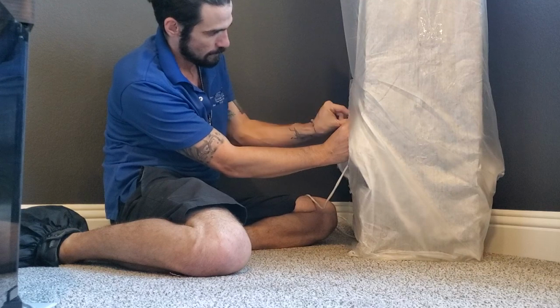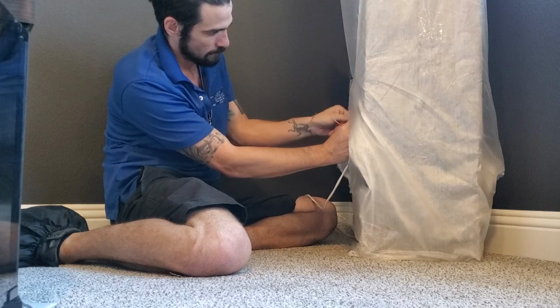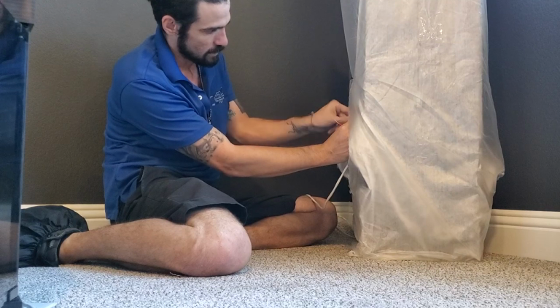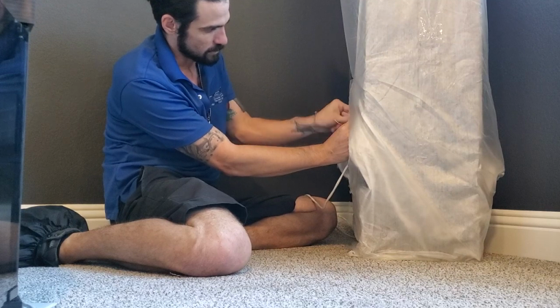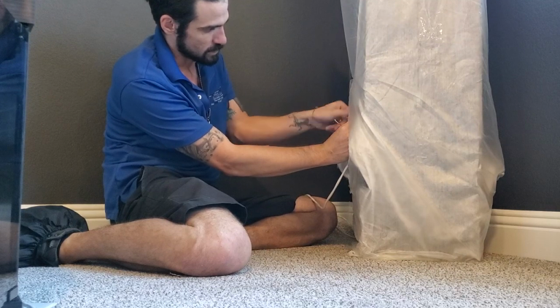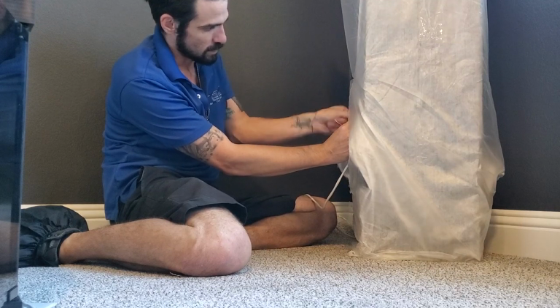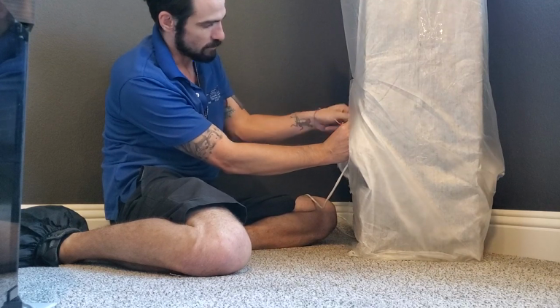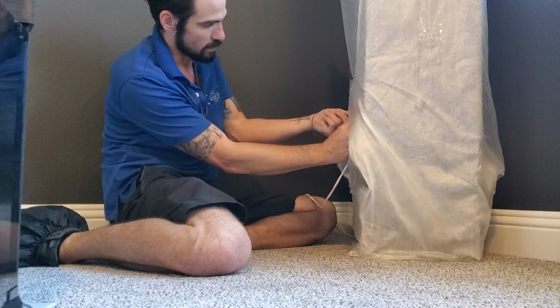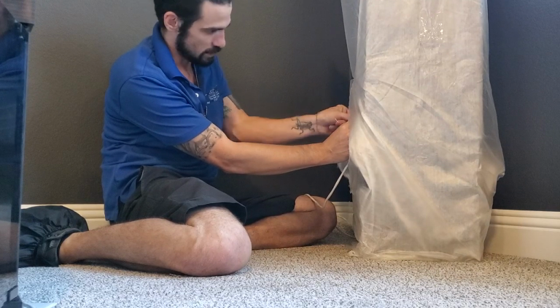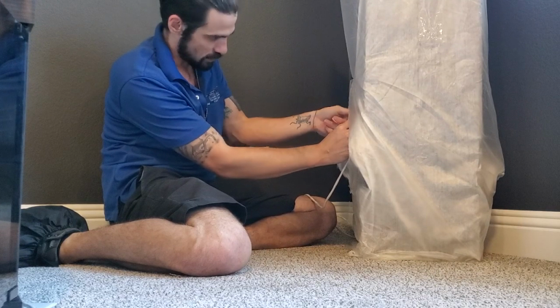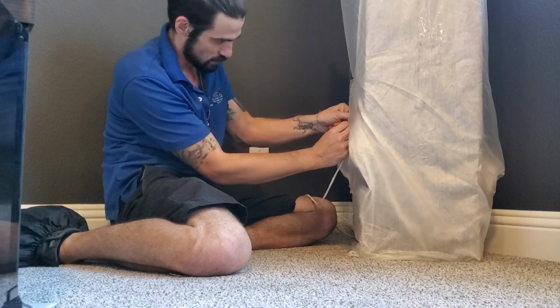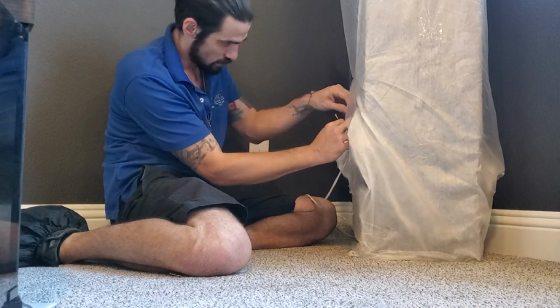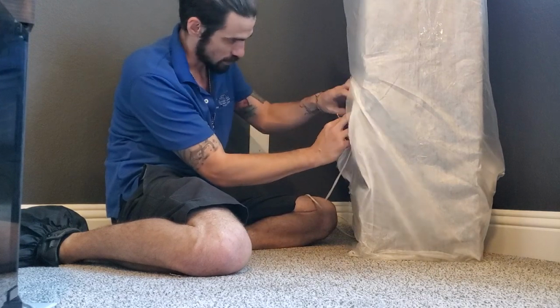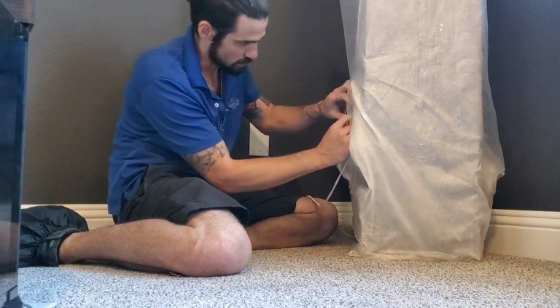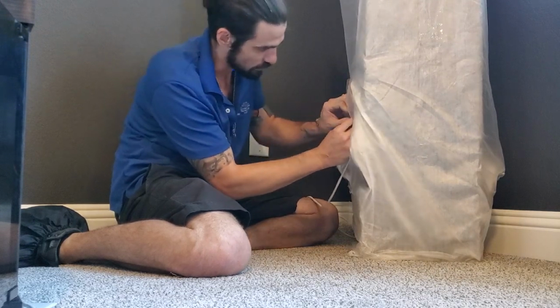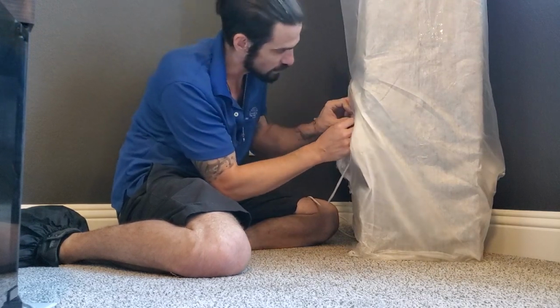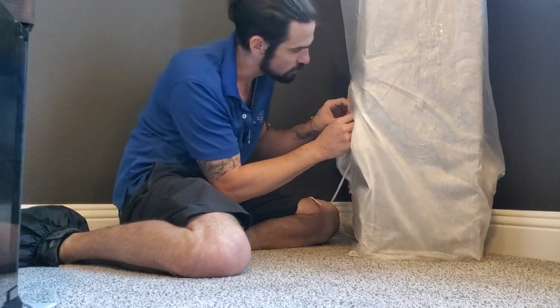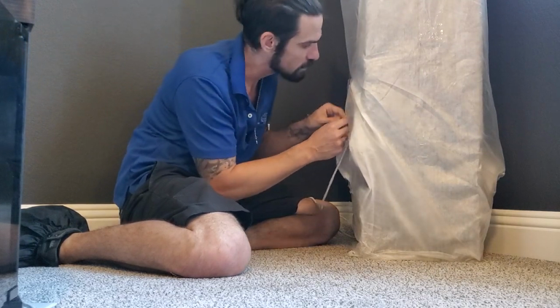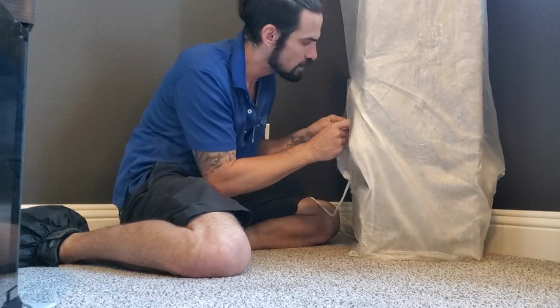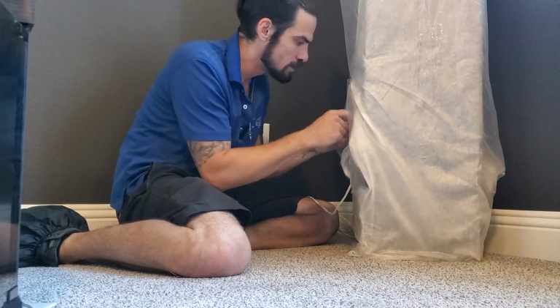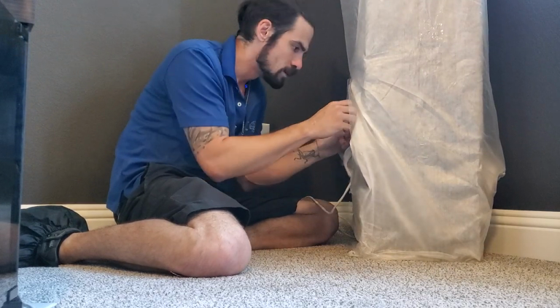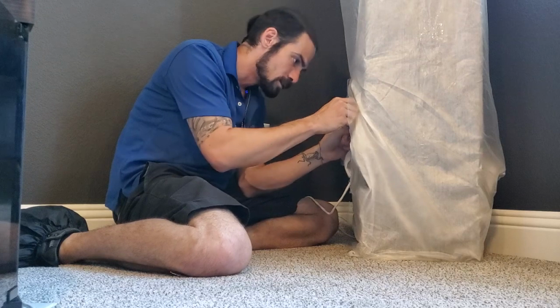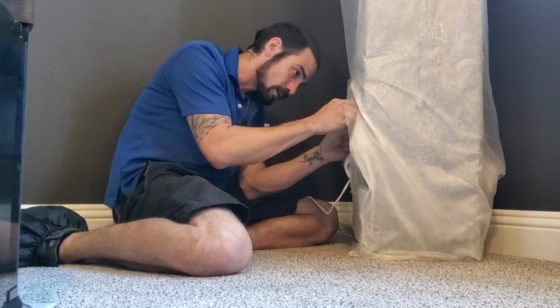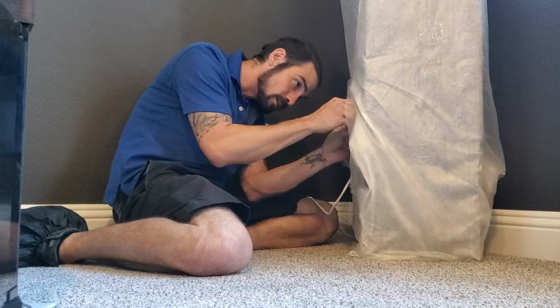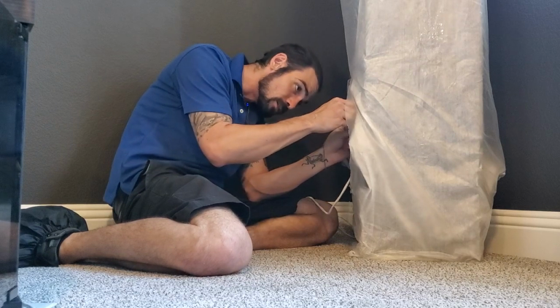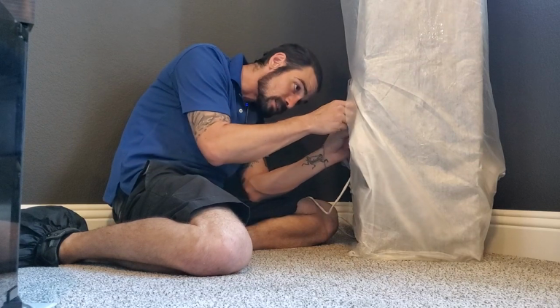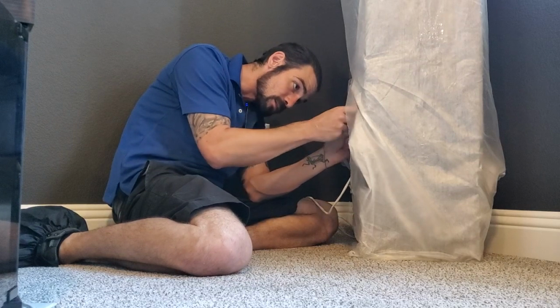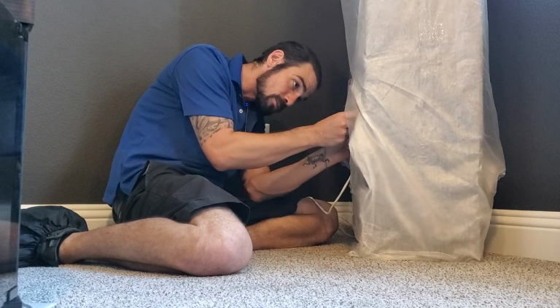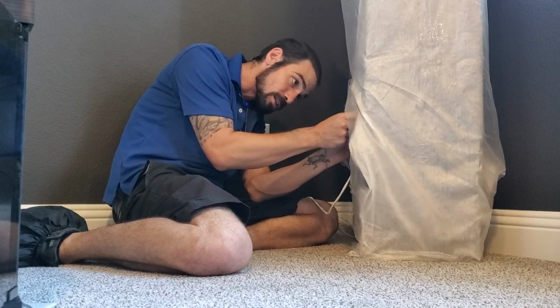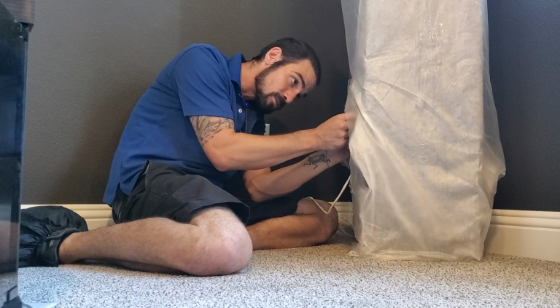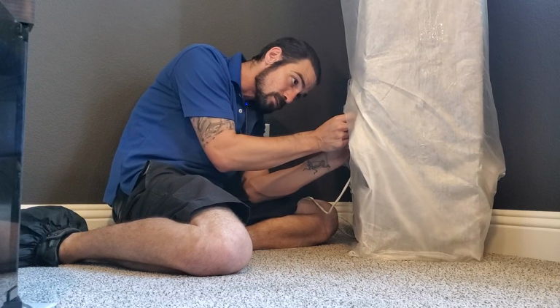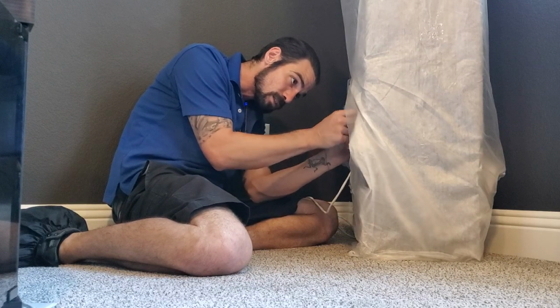It's 100% copper and oxygen-free cable. We'll hook these up and then hook it up to the receiver next.